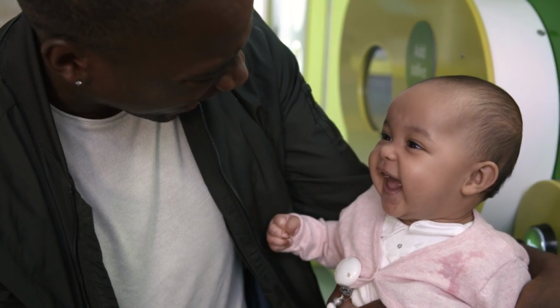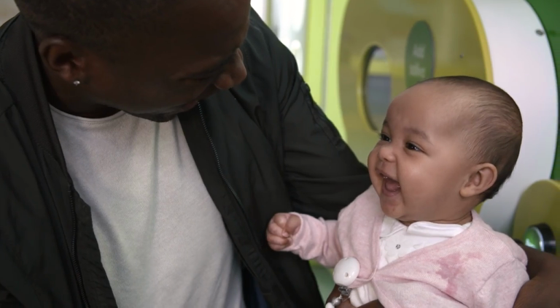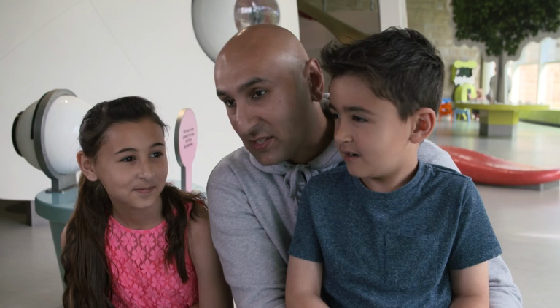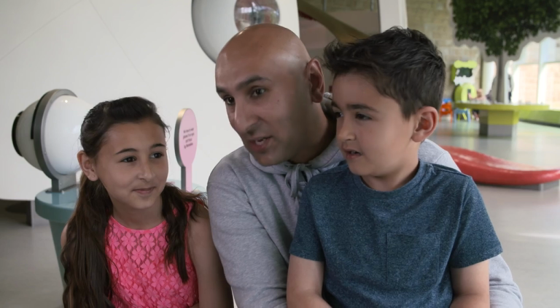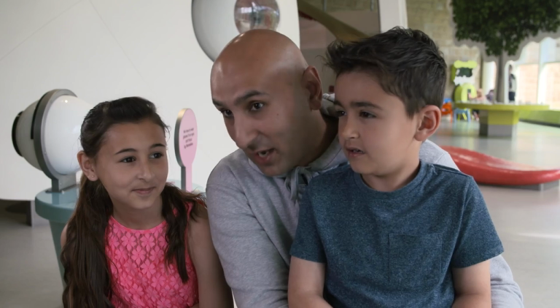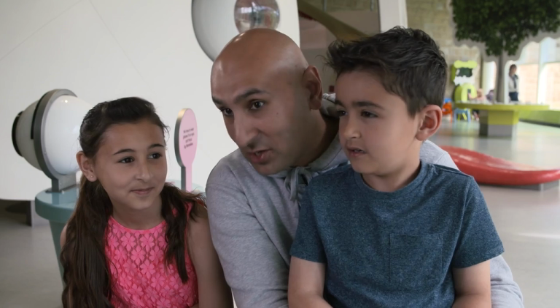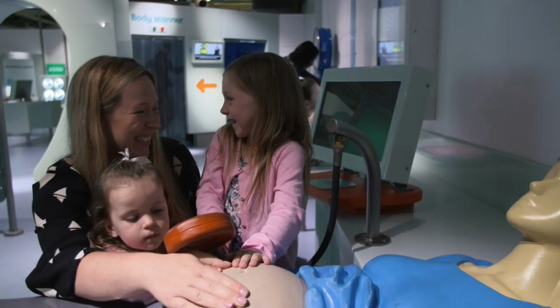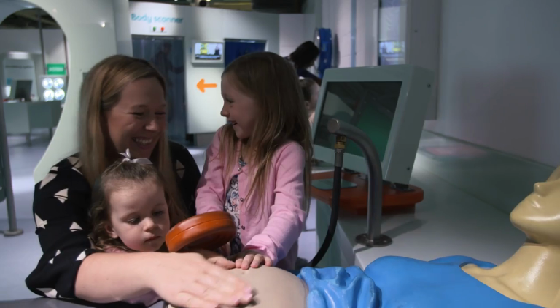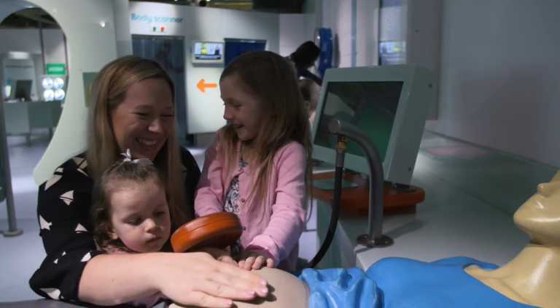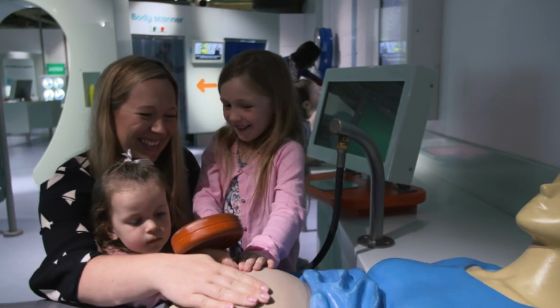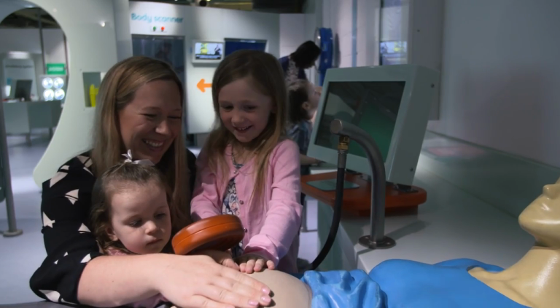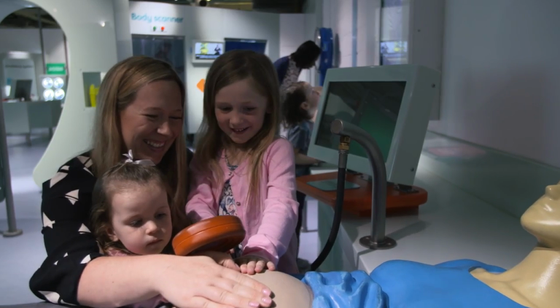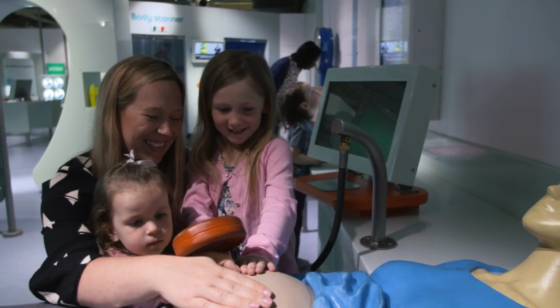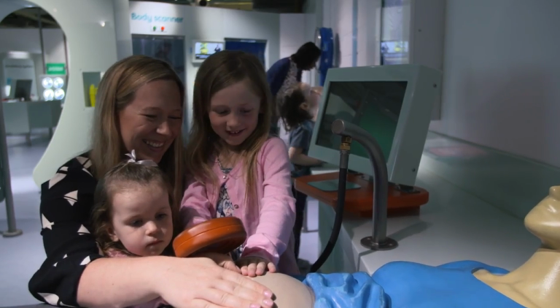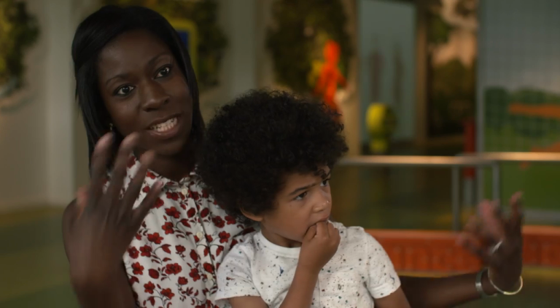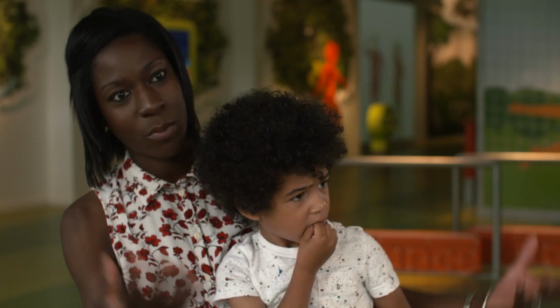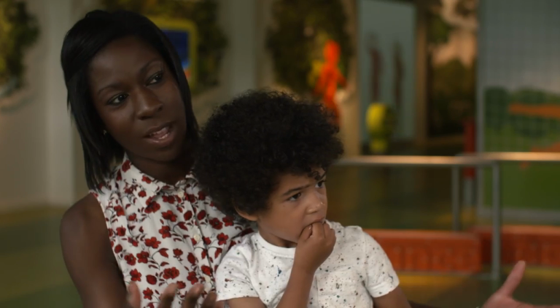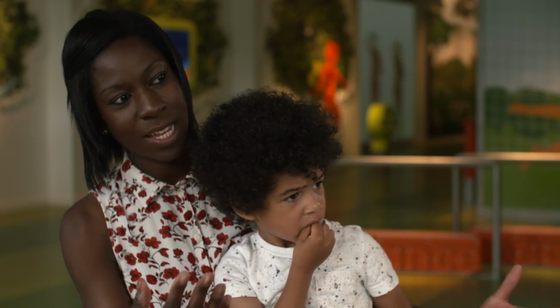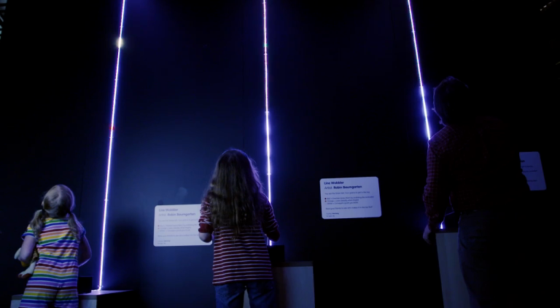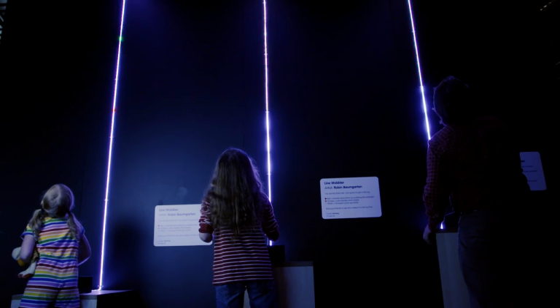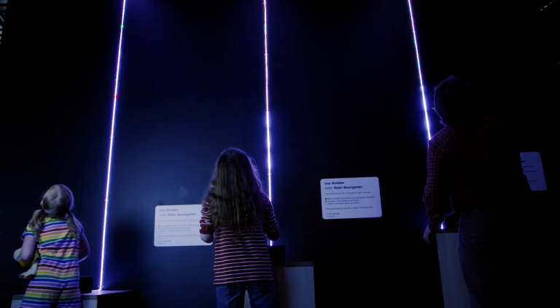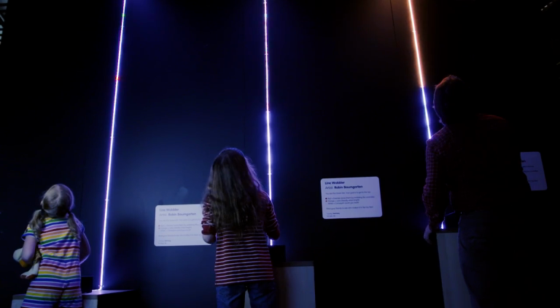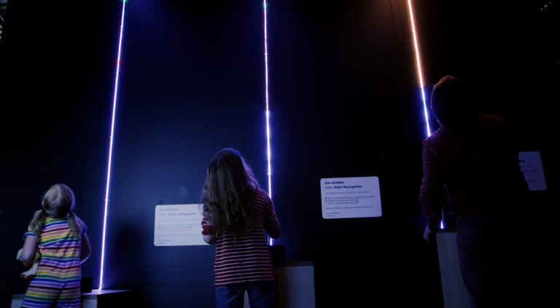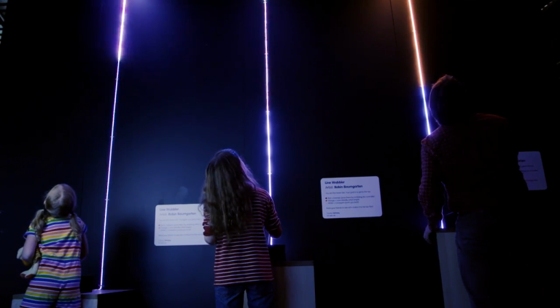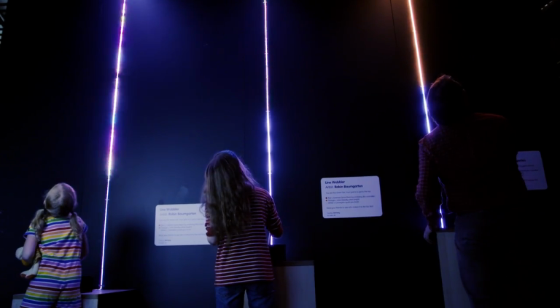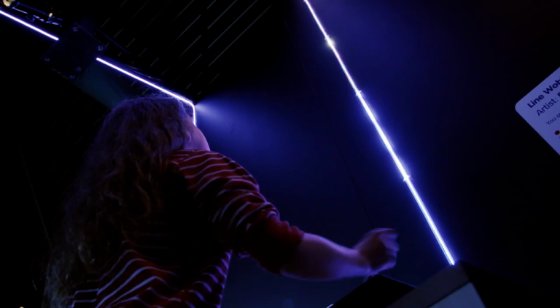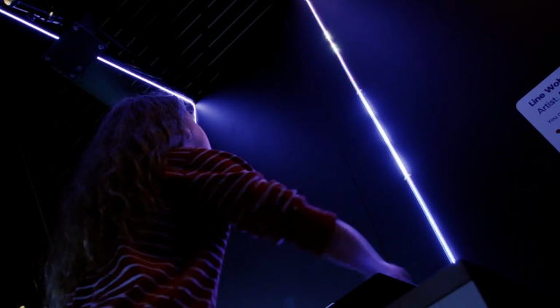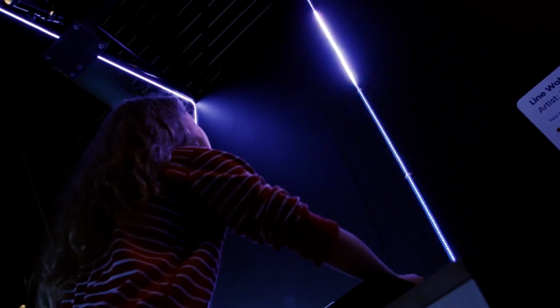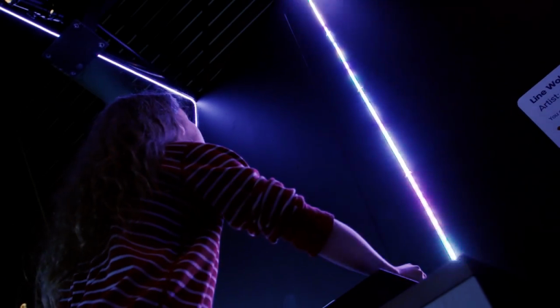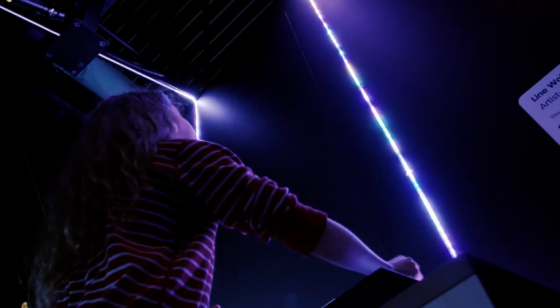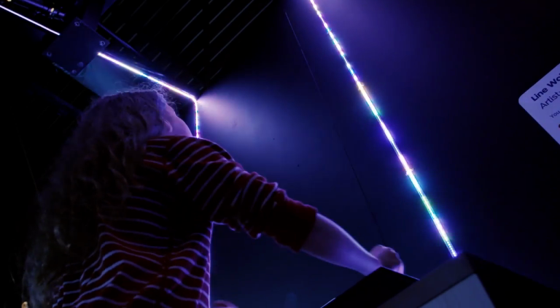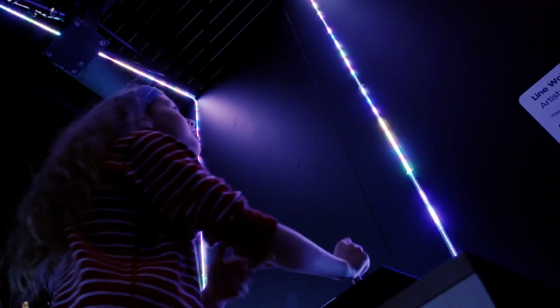I think it's an educational museum. It's colourful, it's bright. It's so interactive — I think that's what I love most about it.